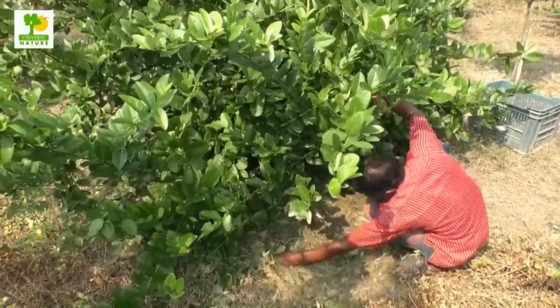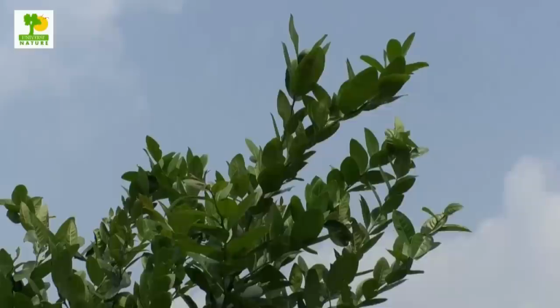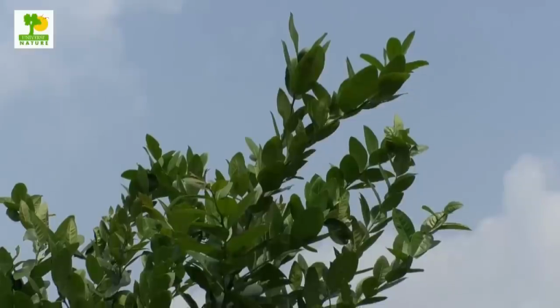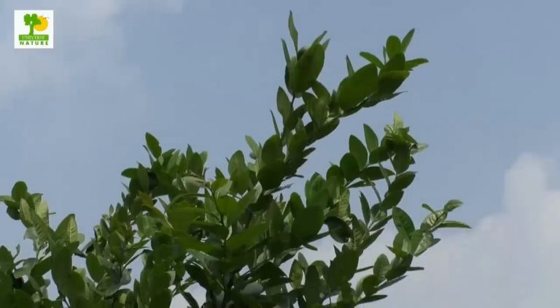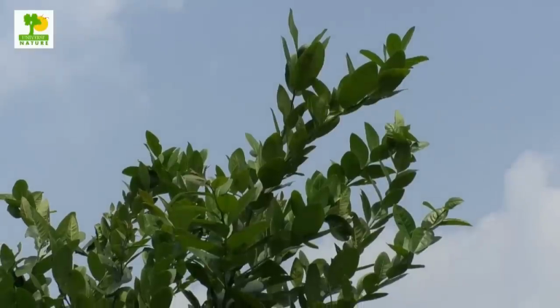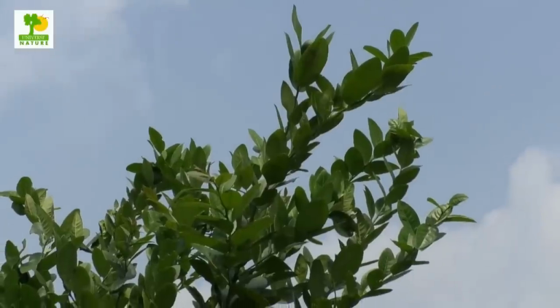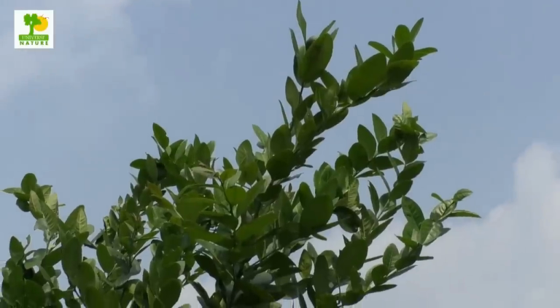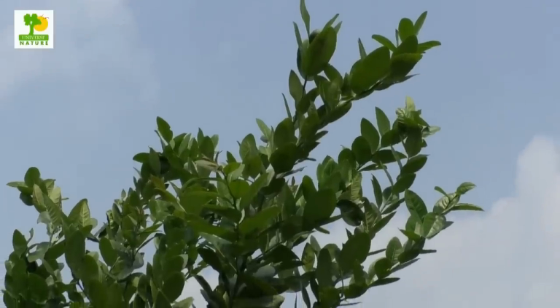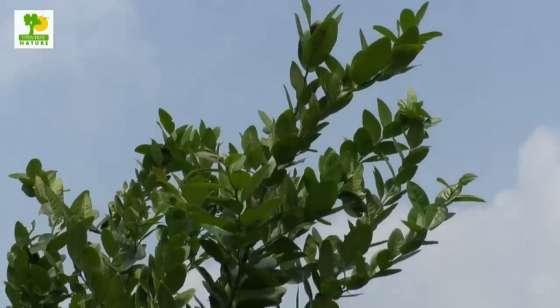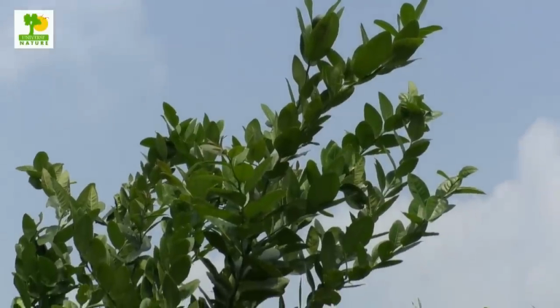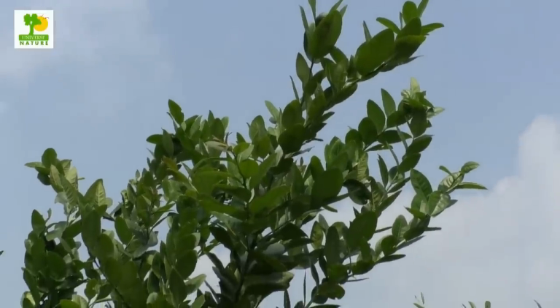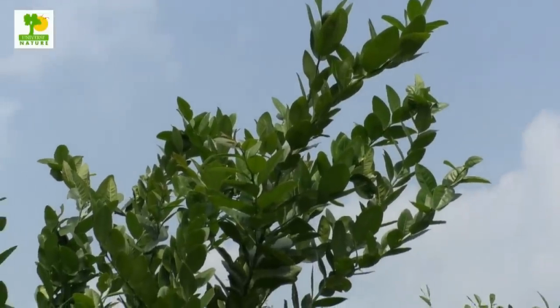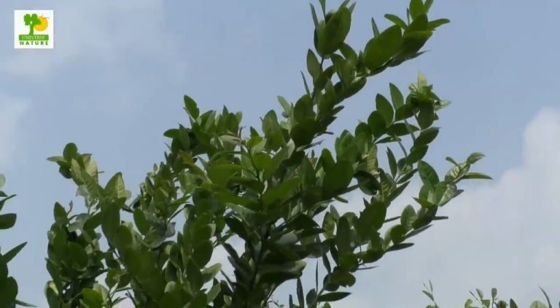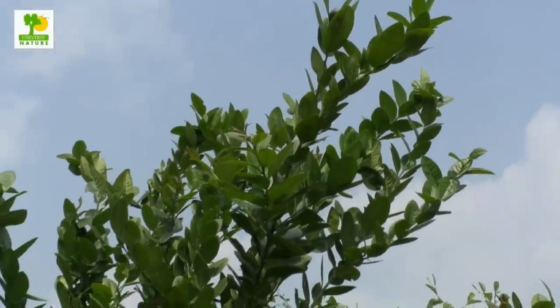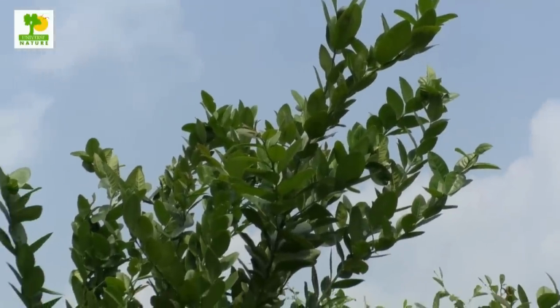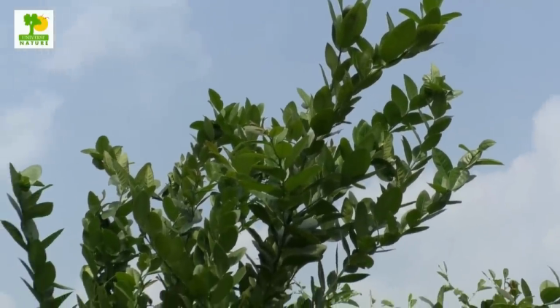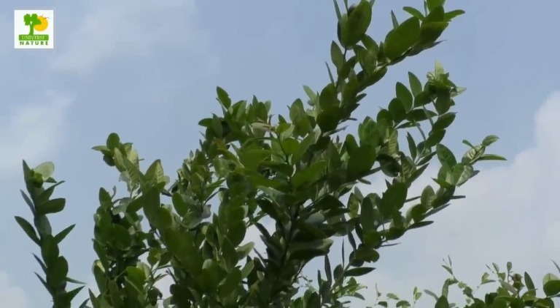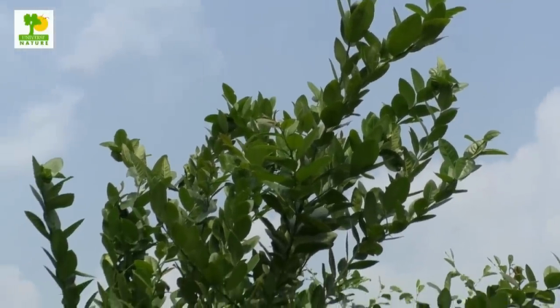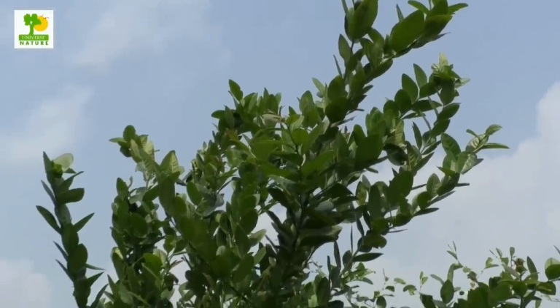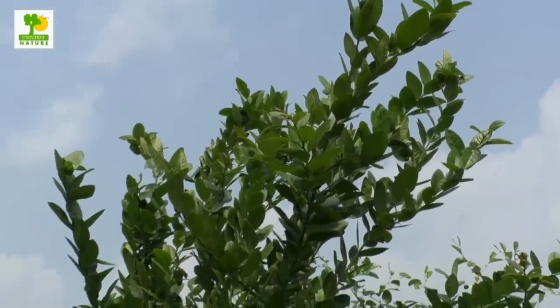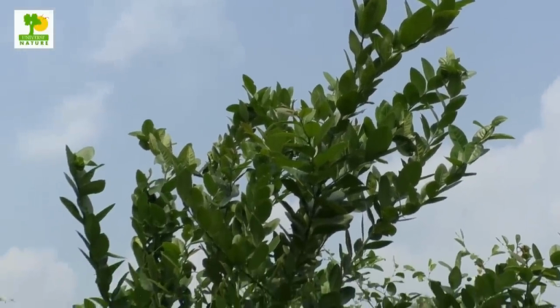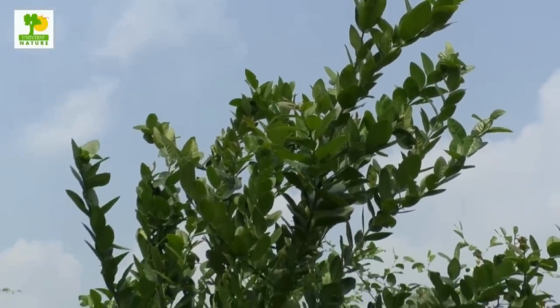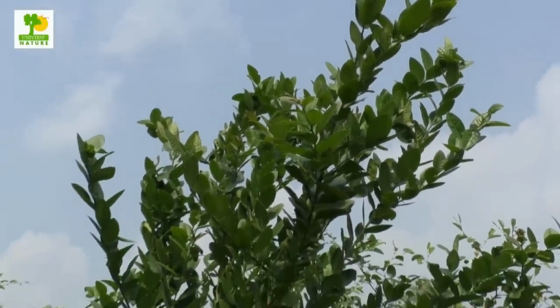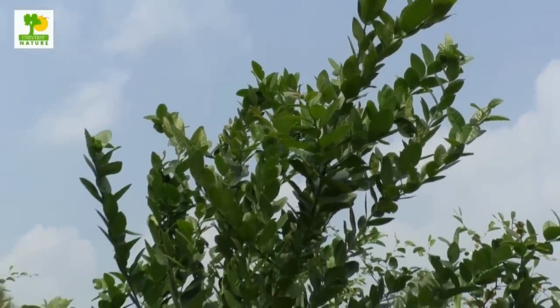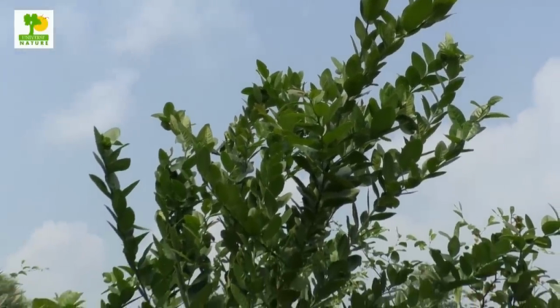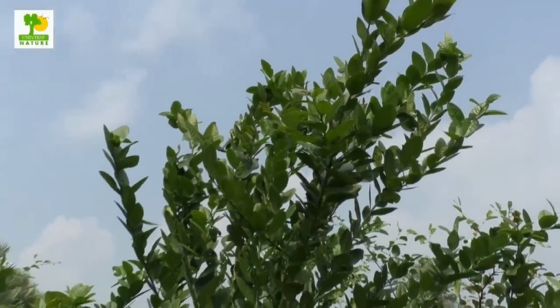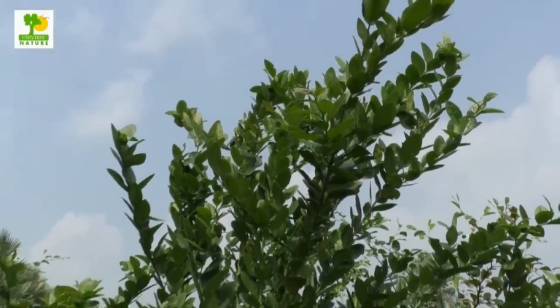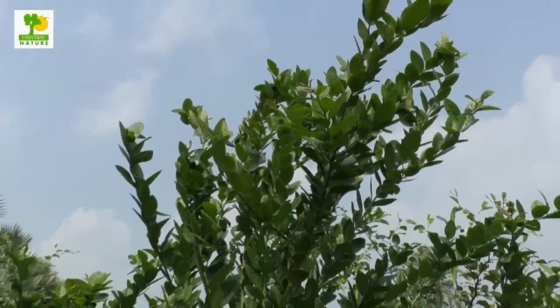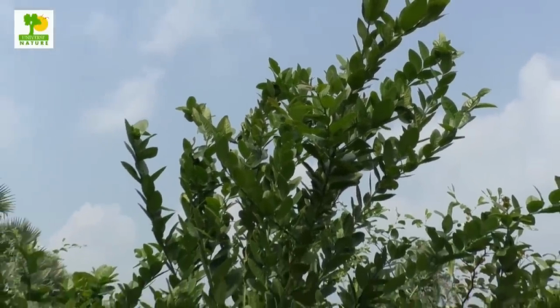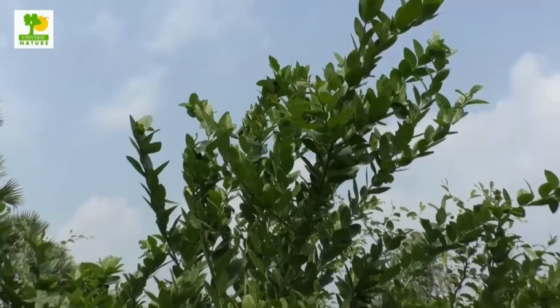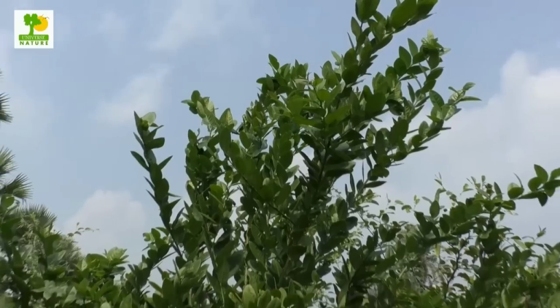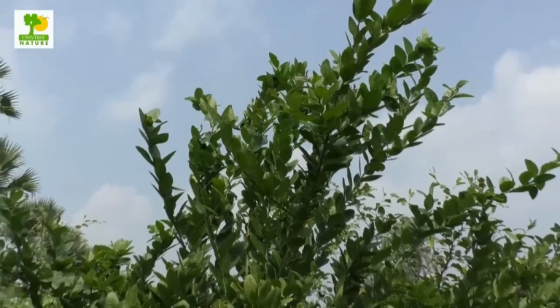Lemon trees grow well in the subtropical climate. They can thrive well in the warm climate, tolerate drought, but are highly sensitive to frost.